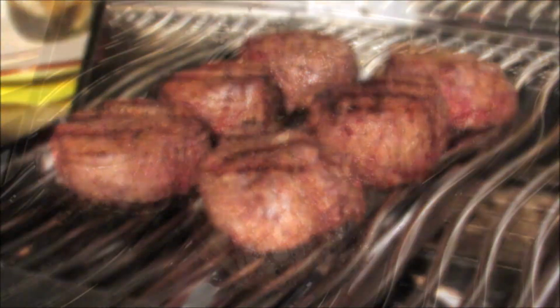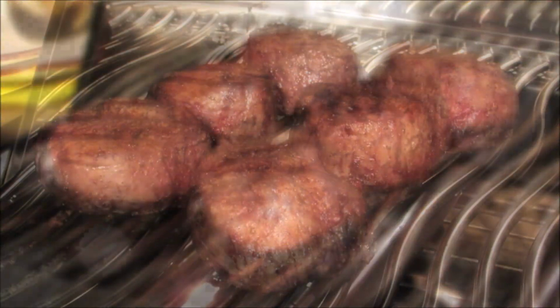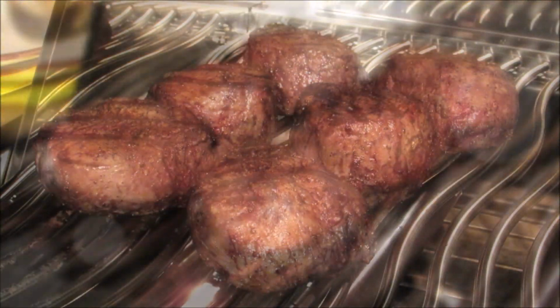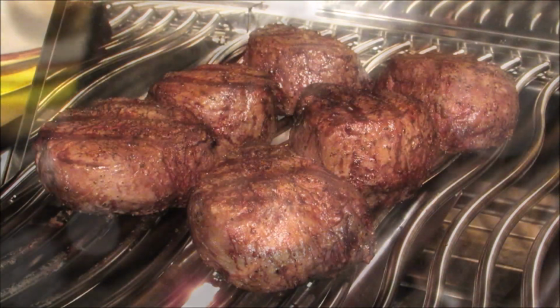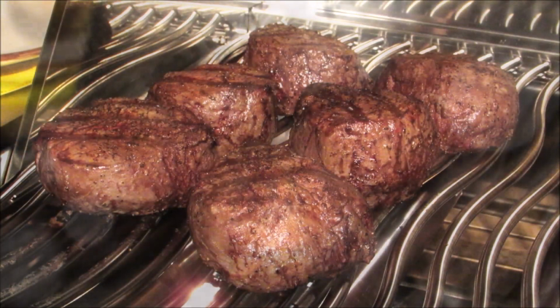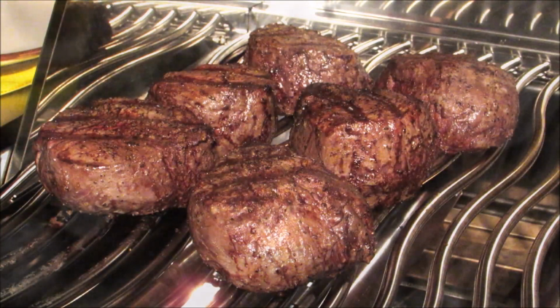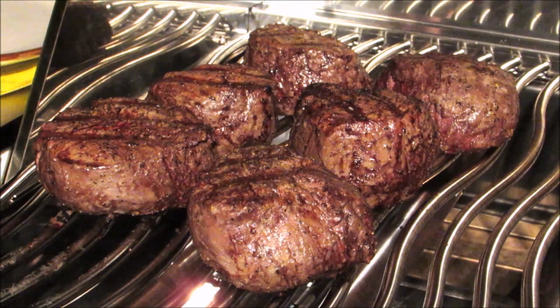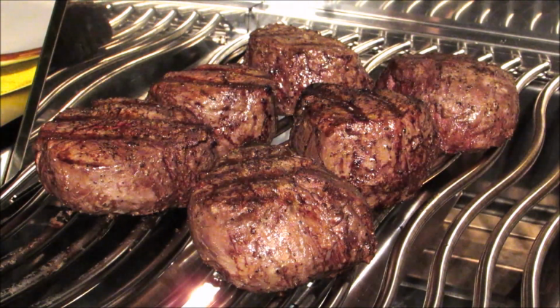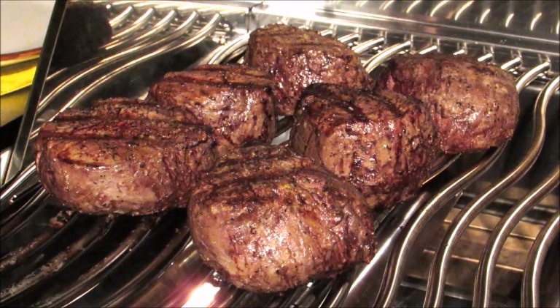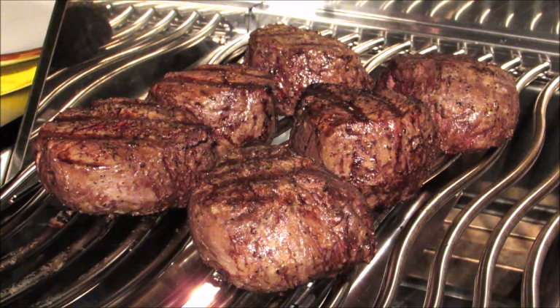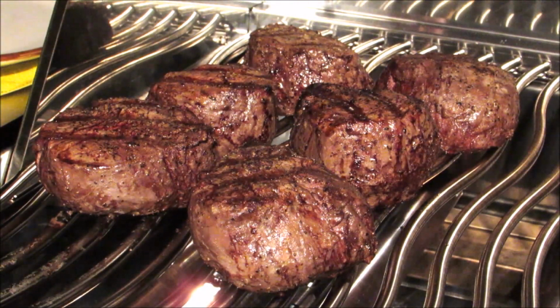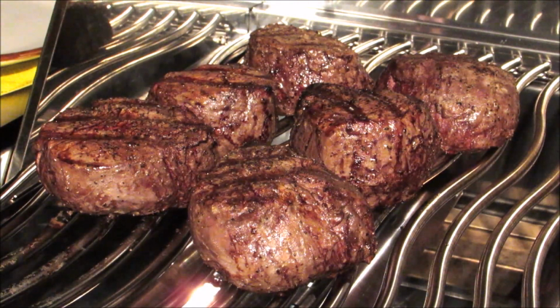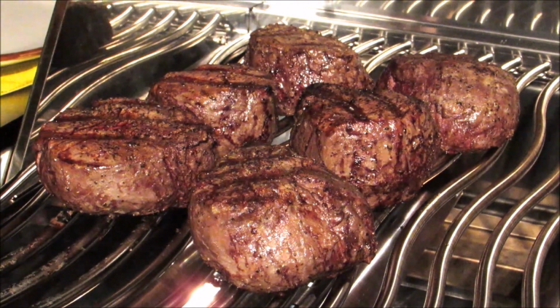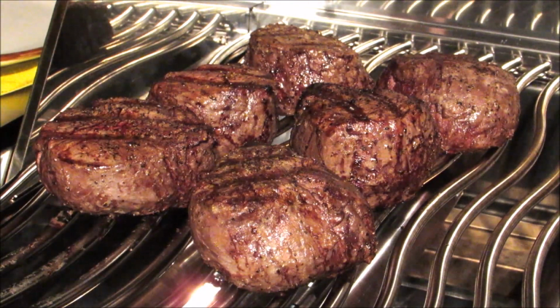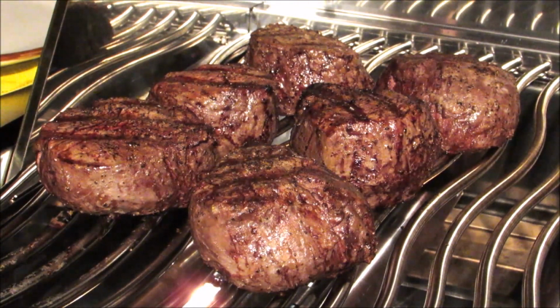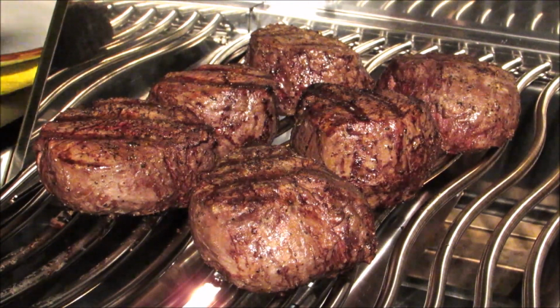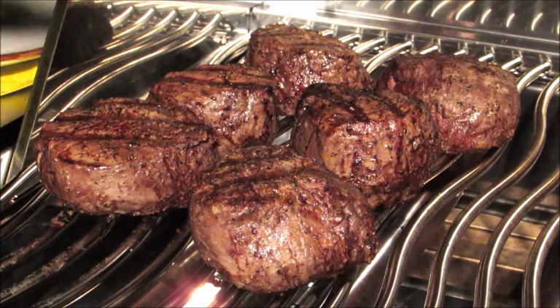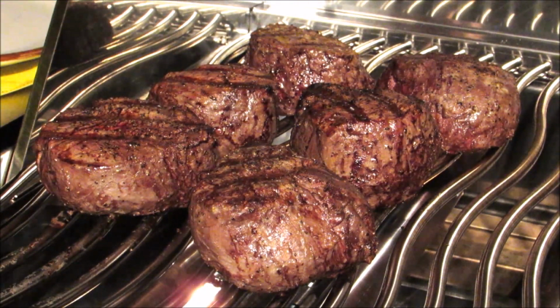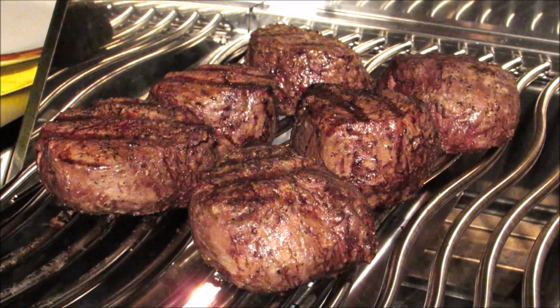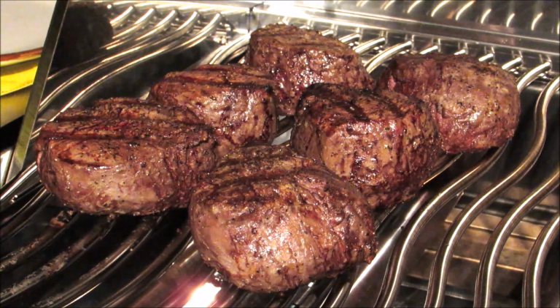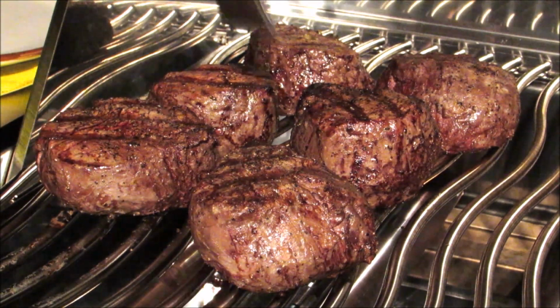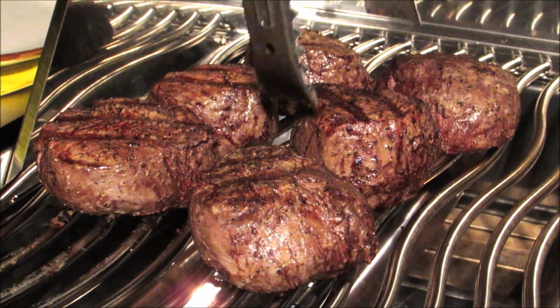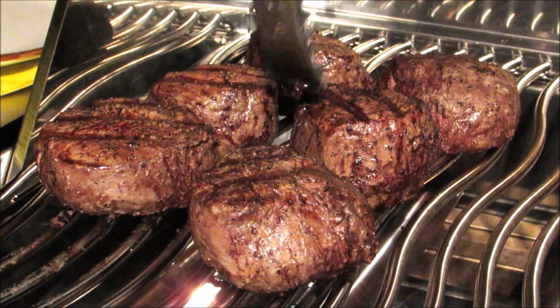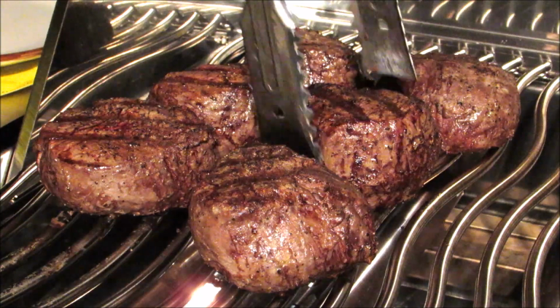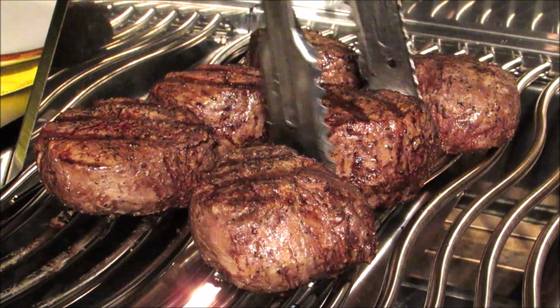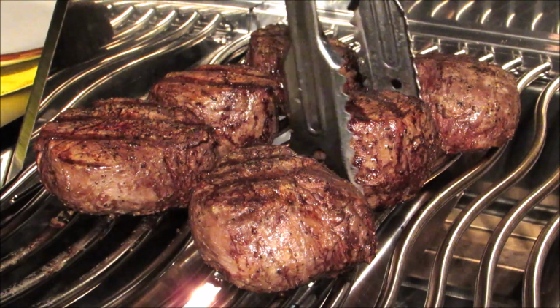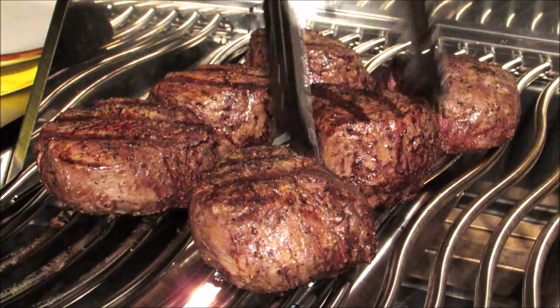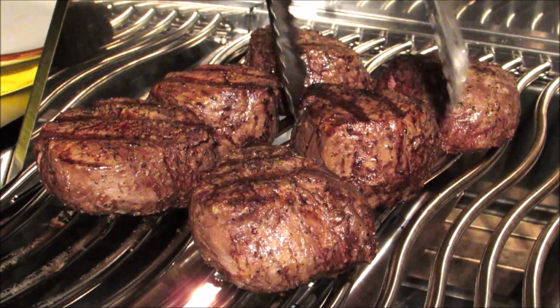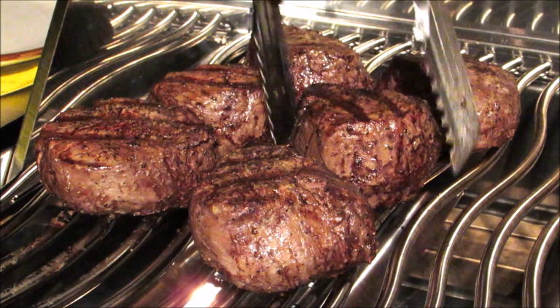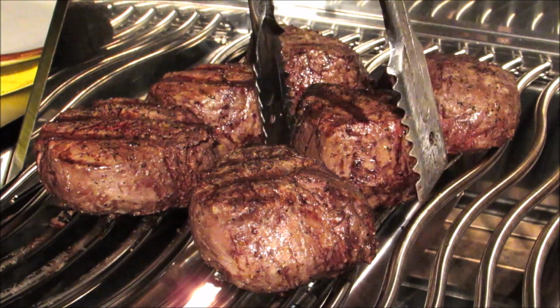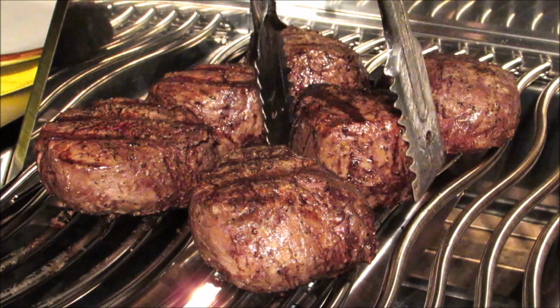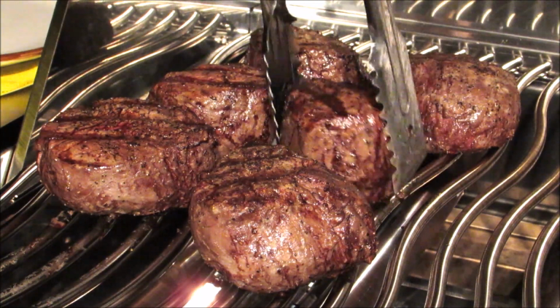After a total cook time of 14 minutes, our fillets are done. Now I'm going to pull them off and let them rest for five minutes before slicing.